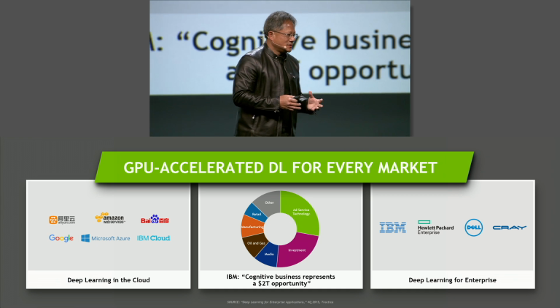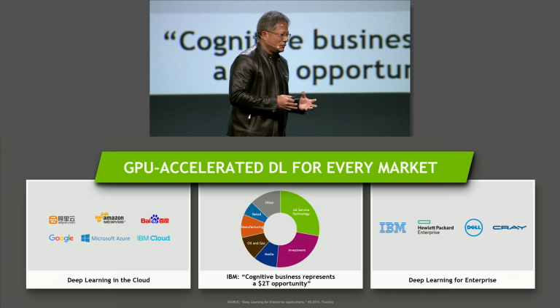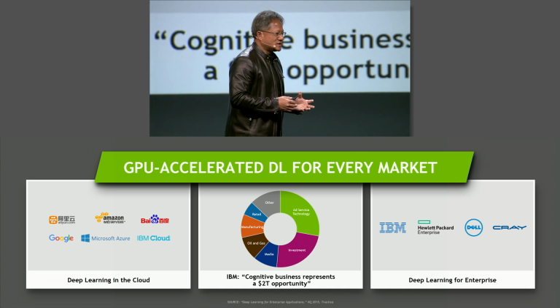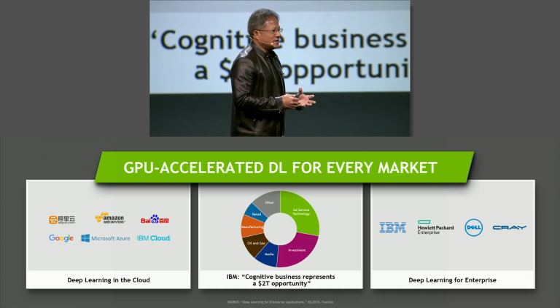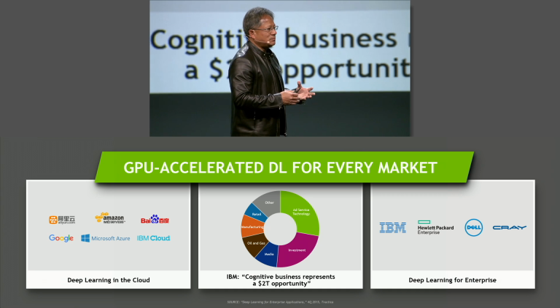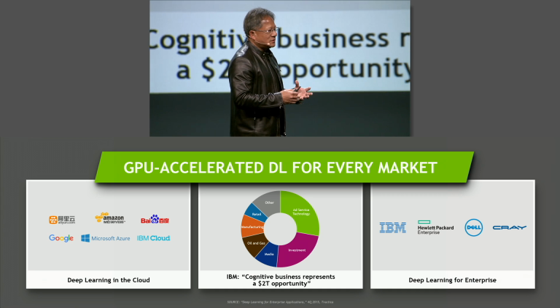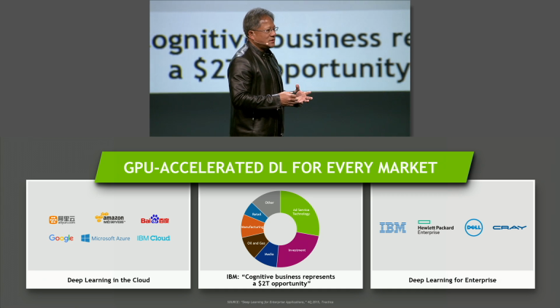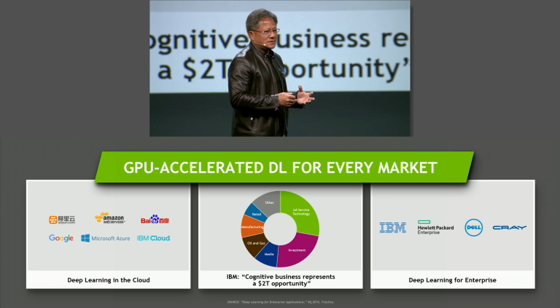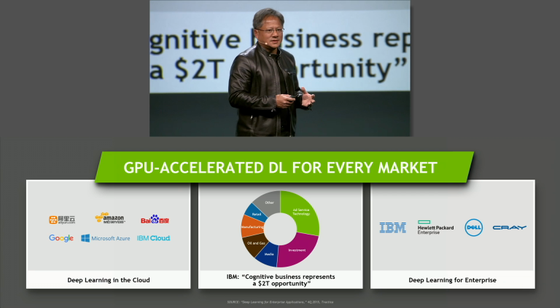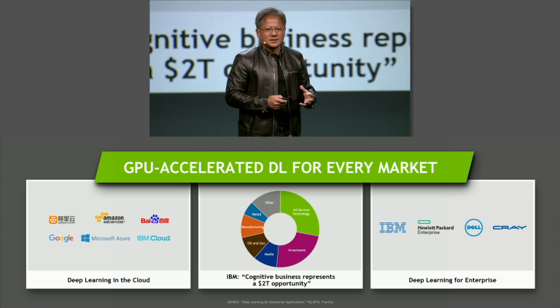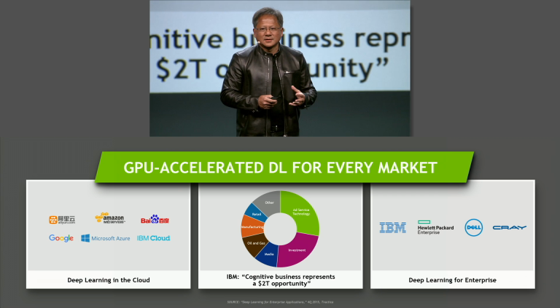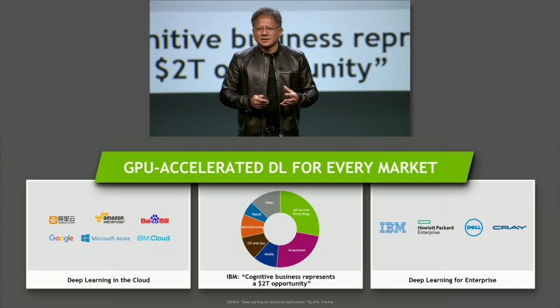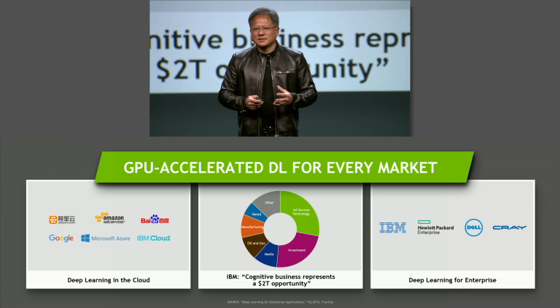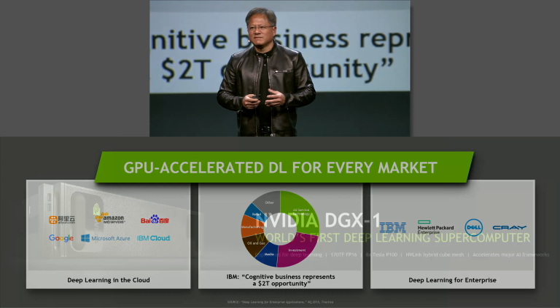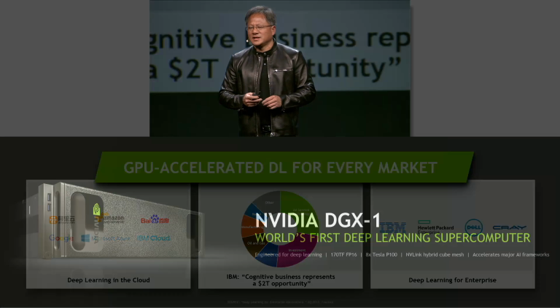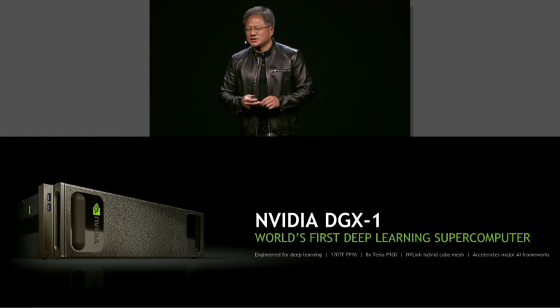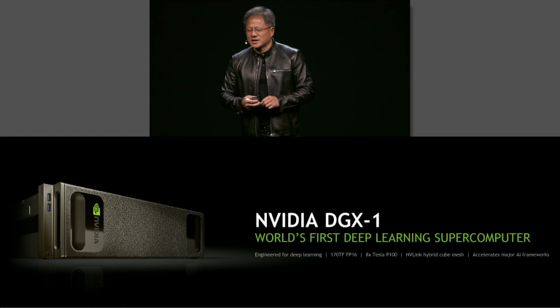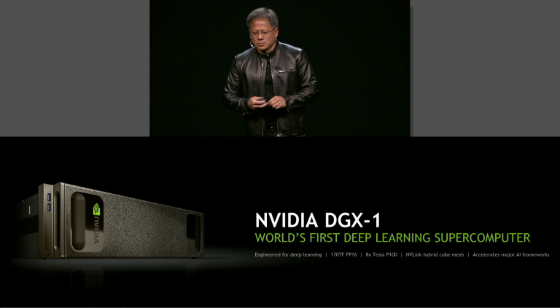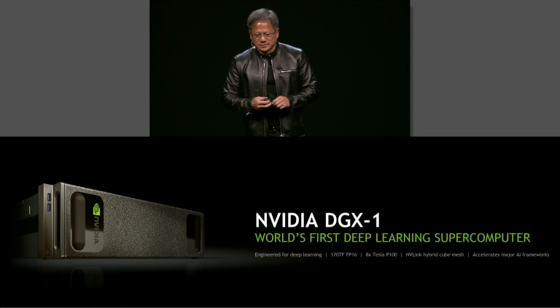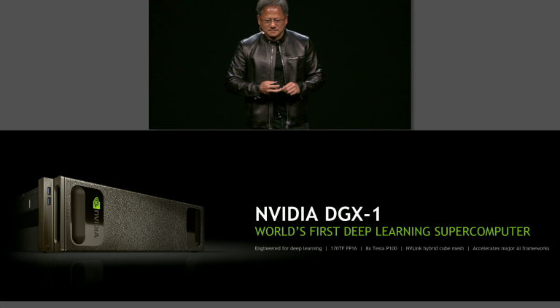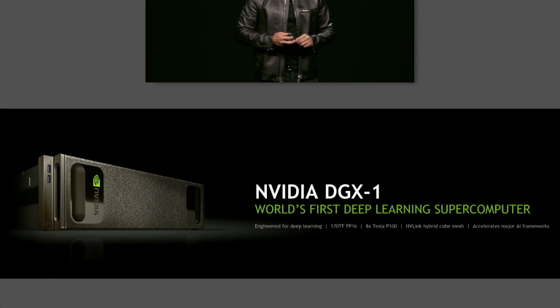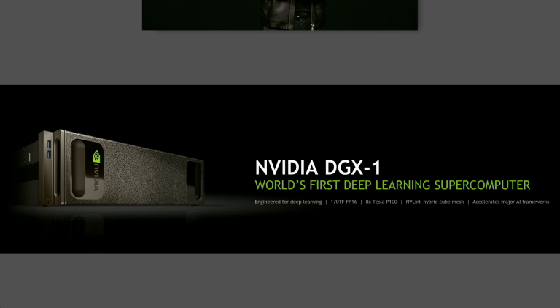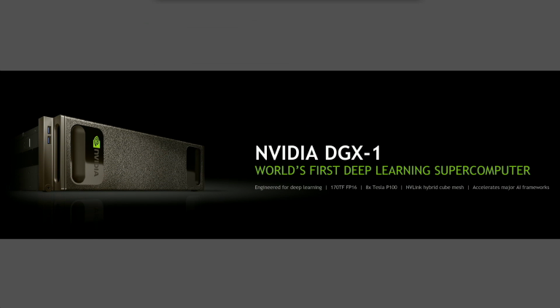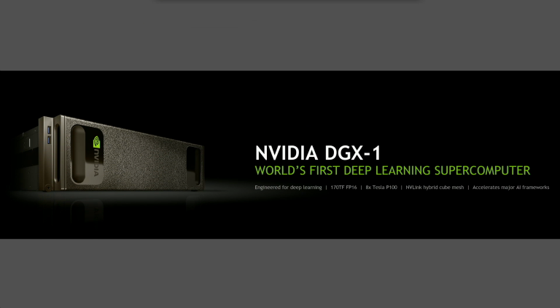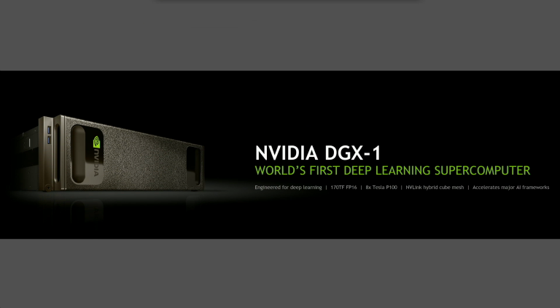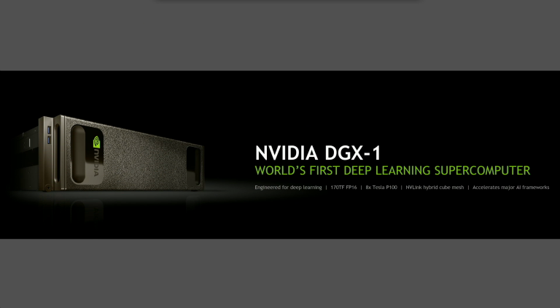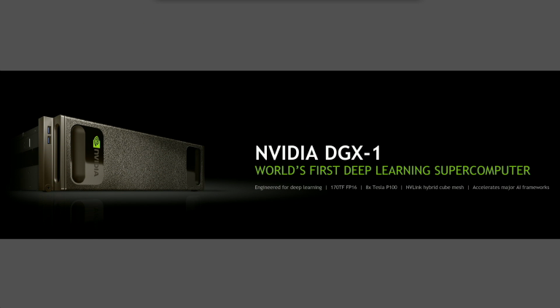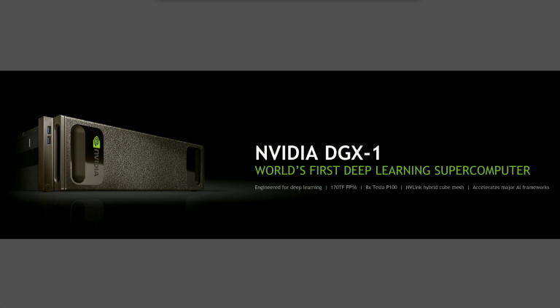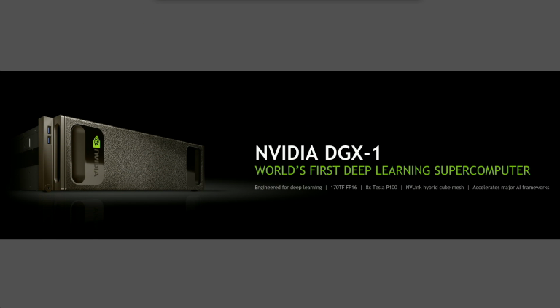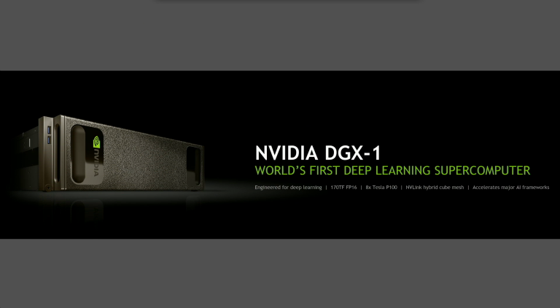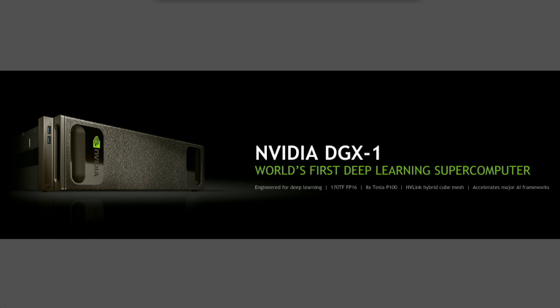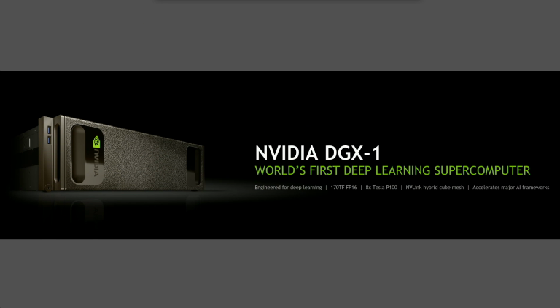So we decided to build the most advanced computer that anyone has ever built. We decided to build the NVIDIA DGX-1 — the world's first deep learning supercomputer.